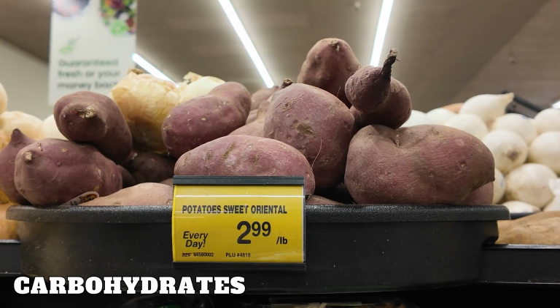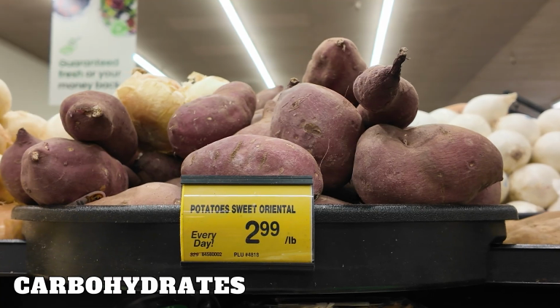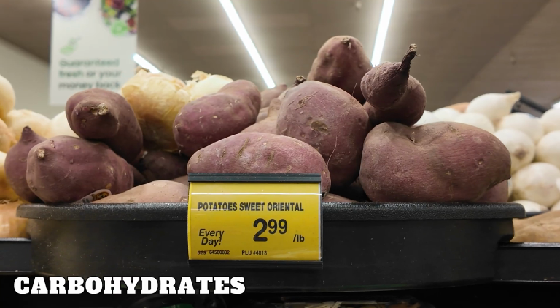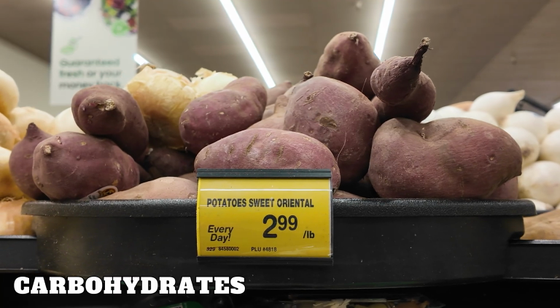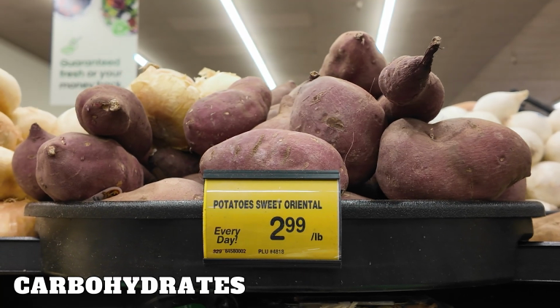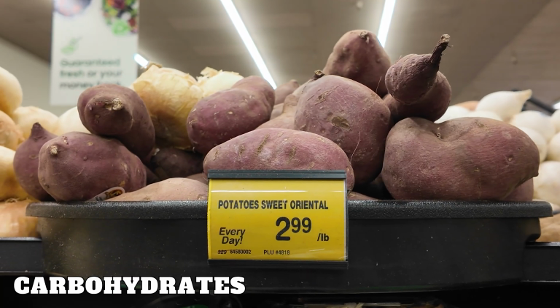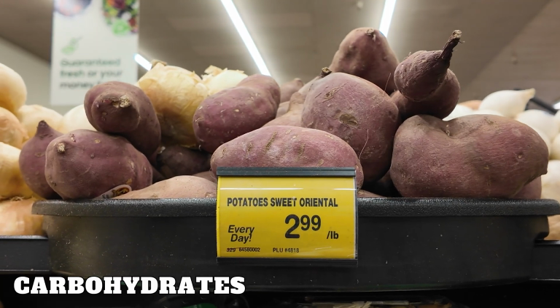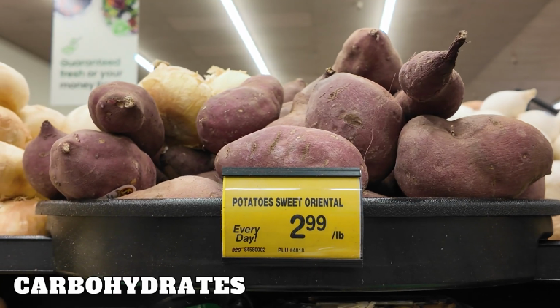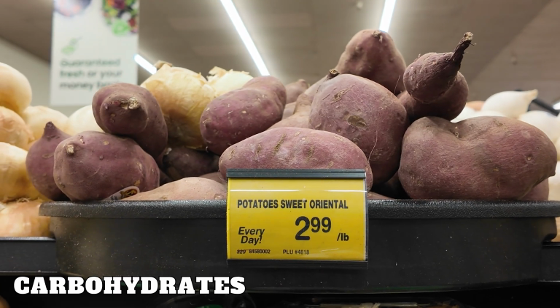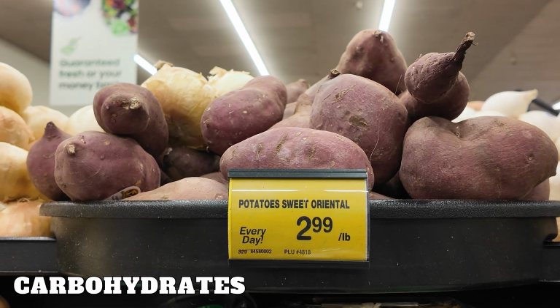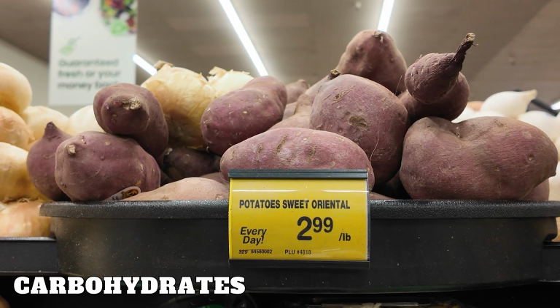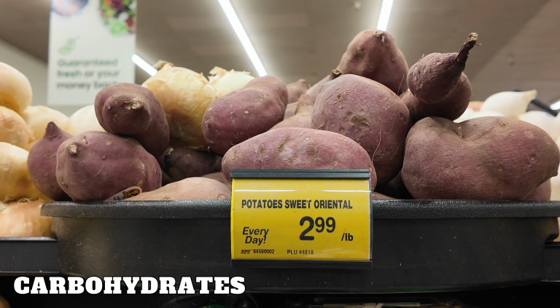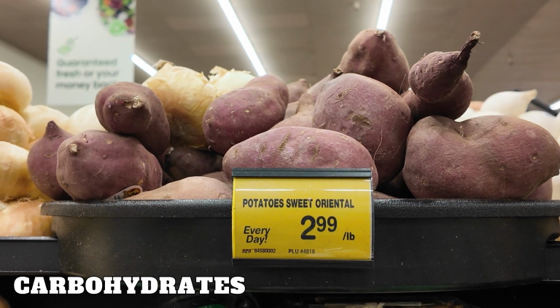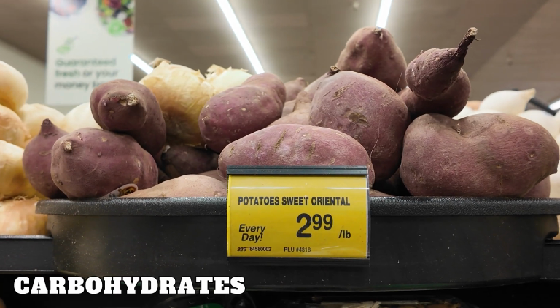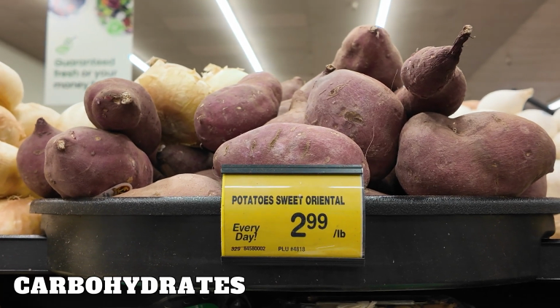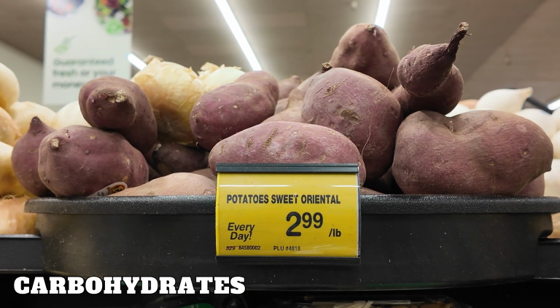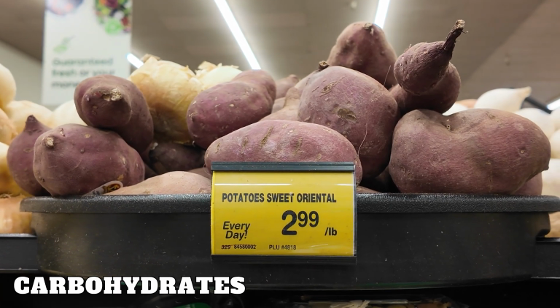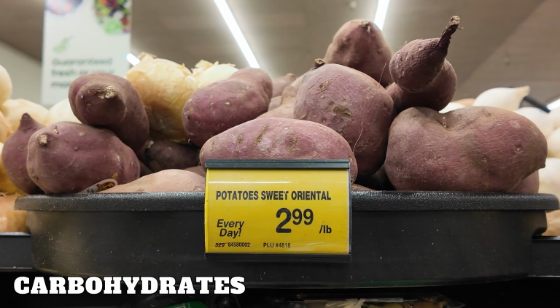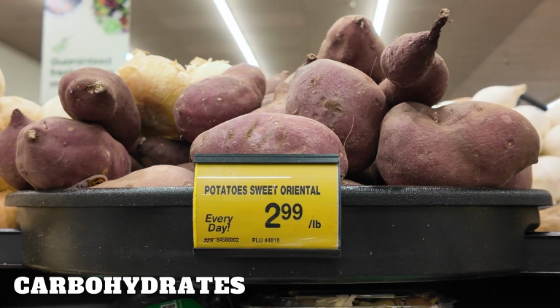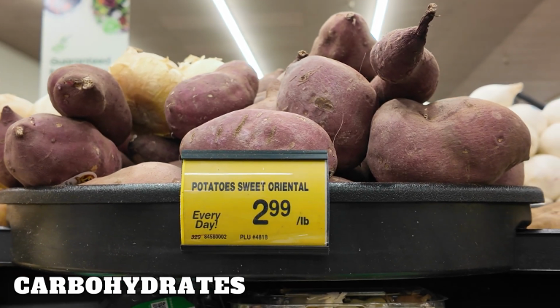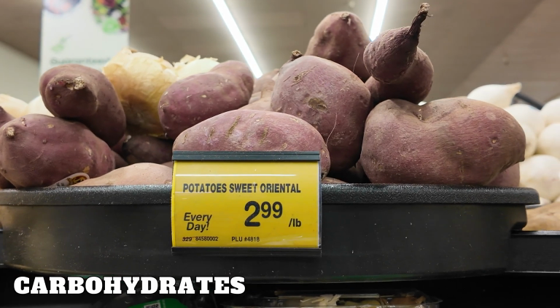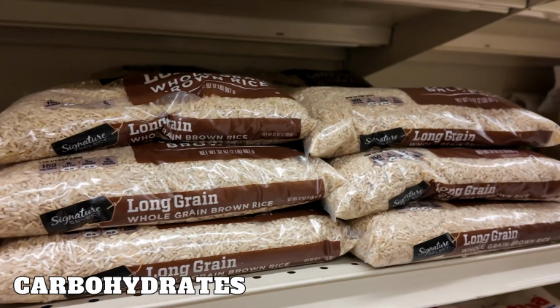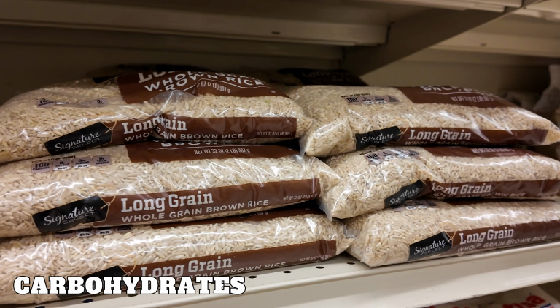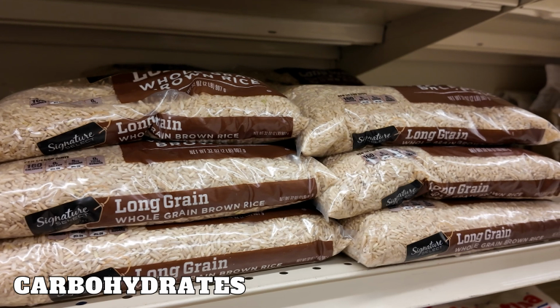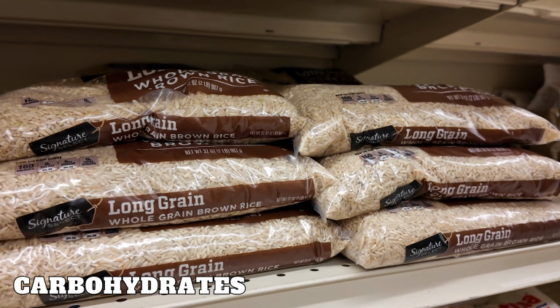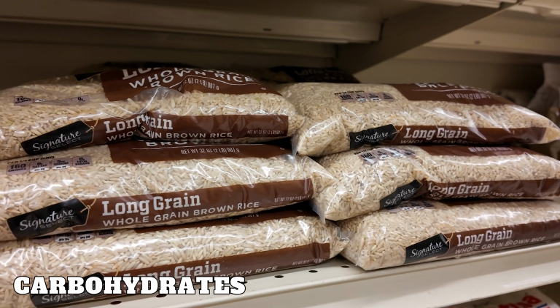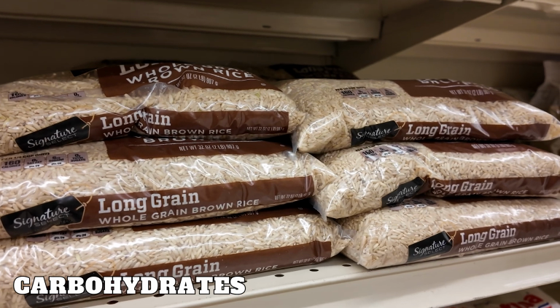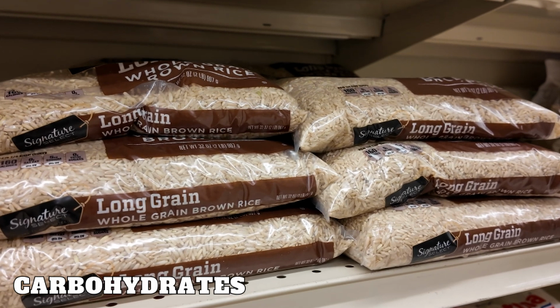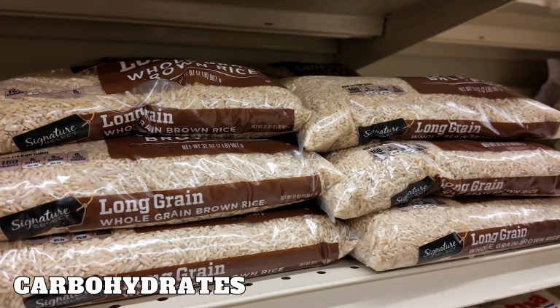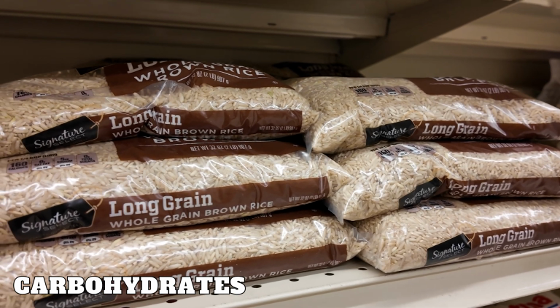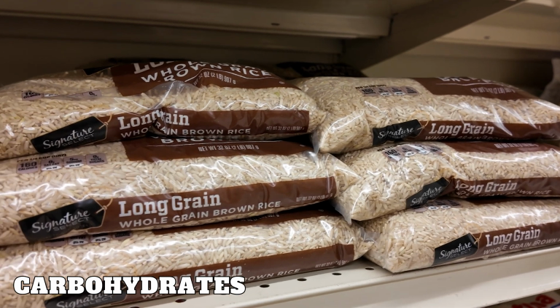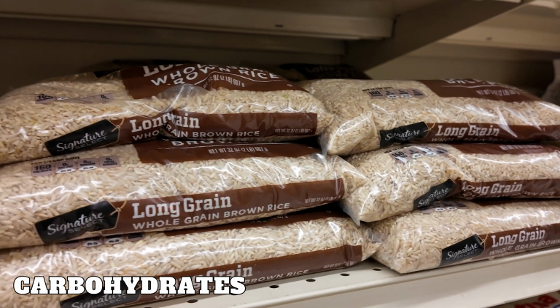Next, we have carbohydrates, and carbohydrates are your body's main energy source. They fuel your workouts and keep you energized throughout the day.